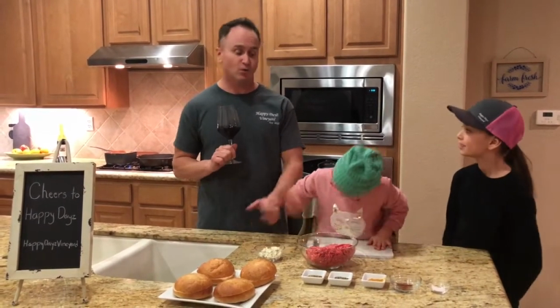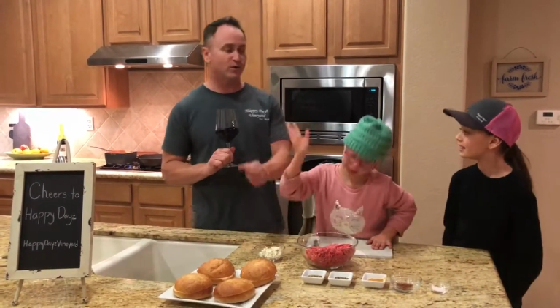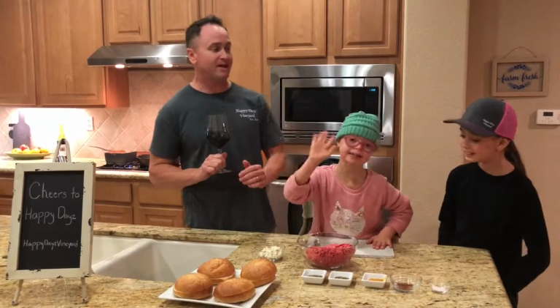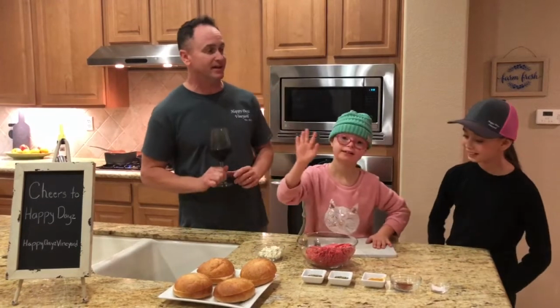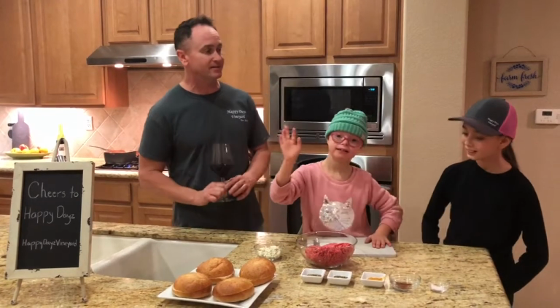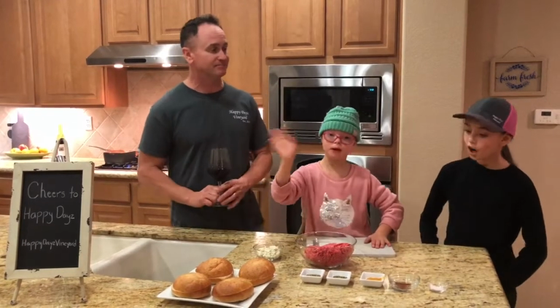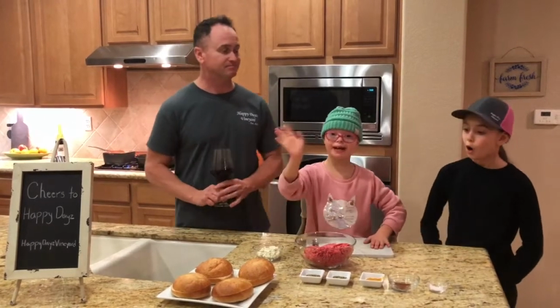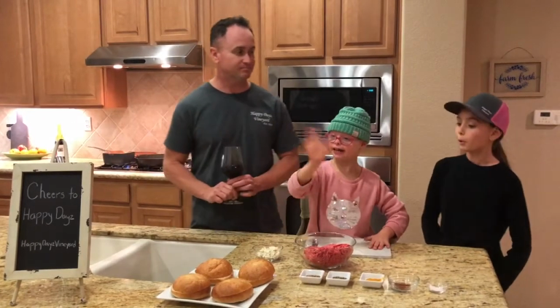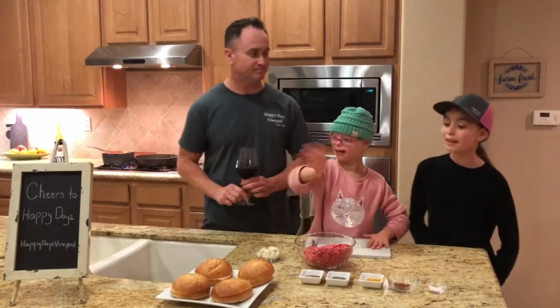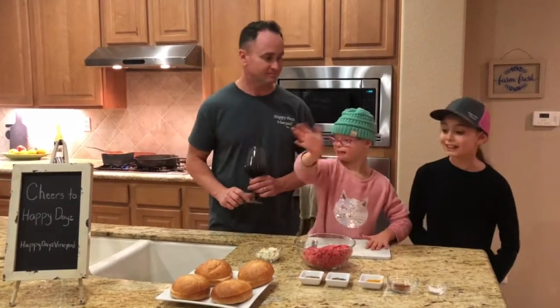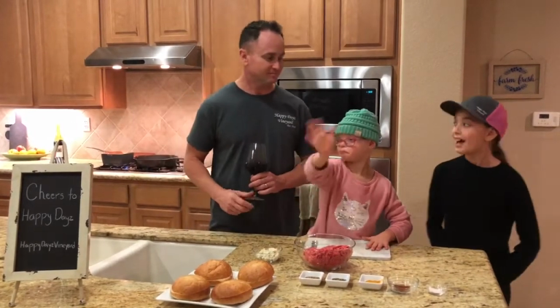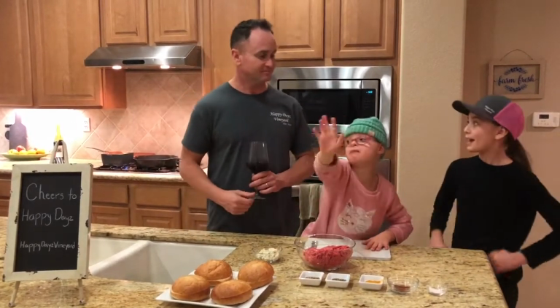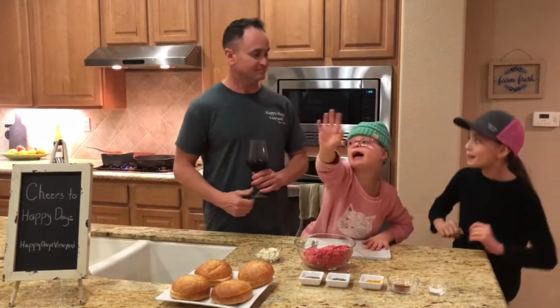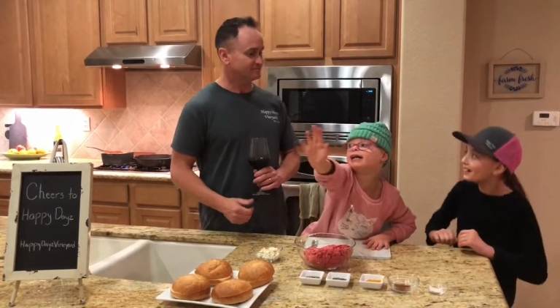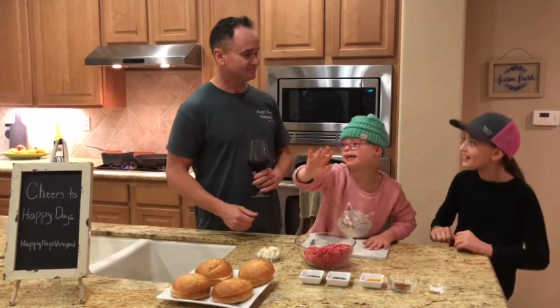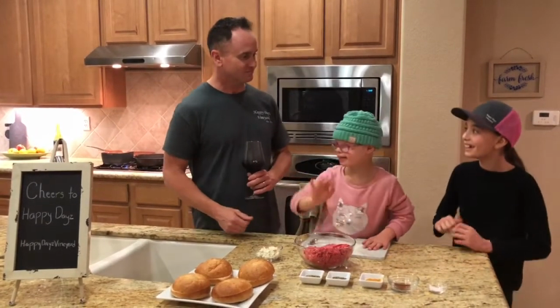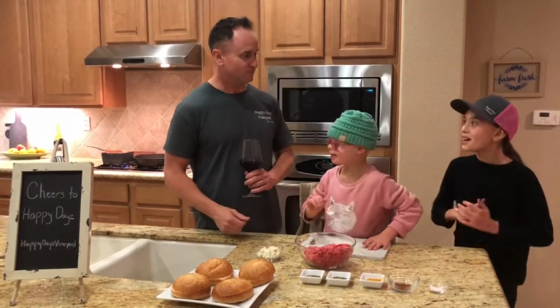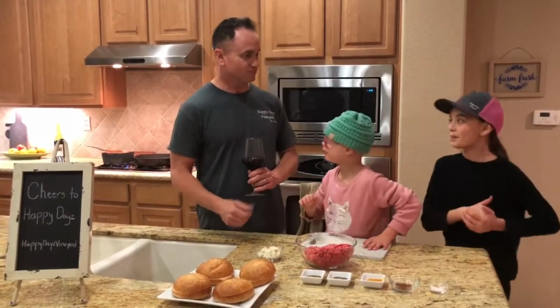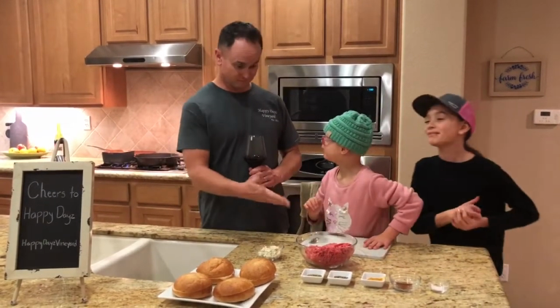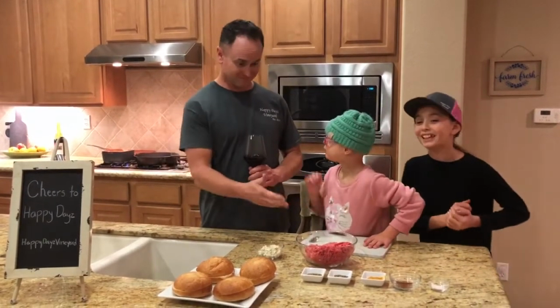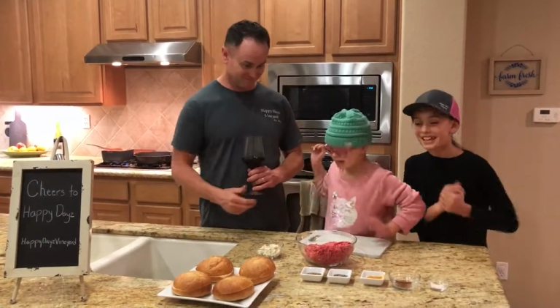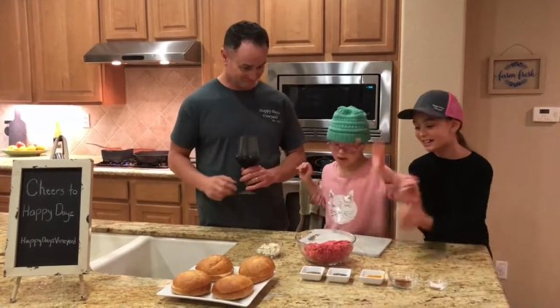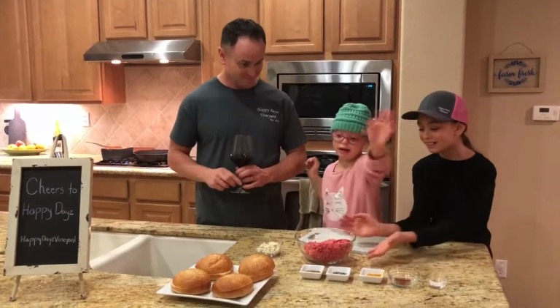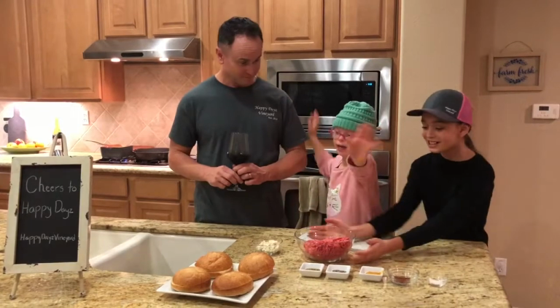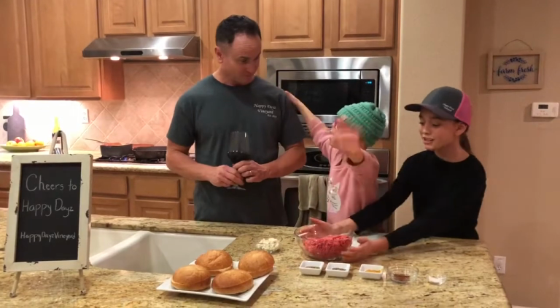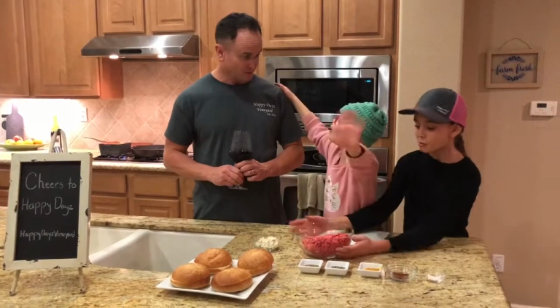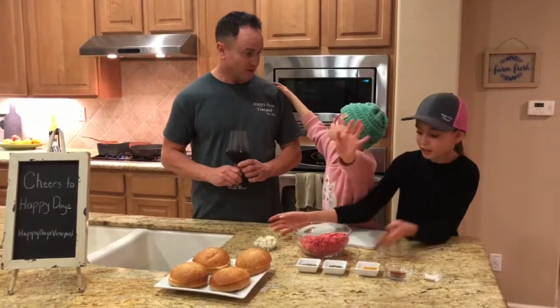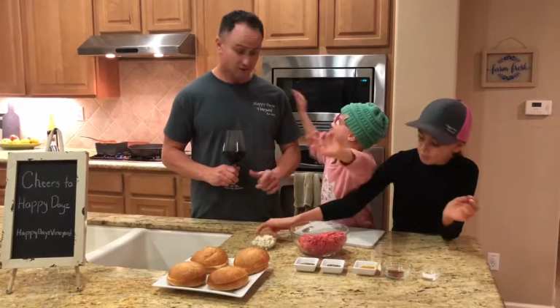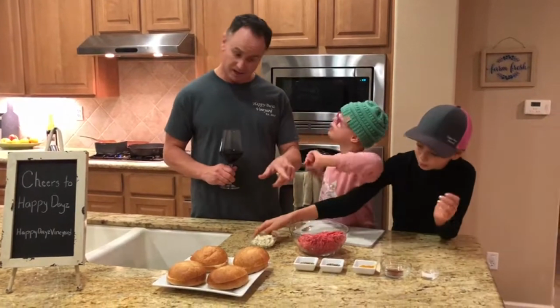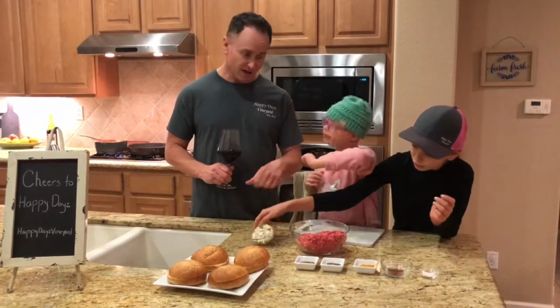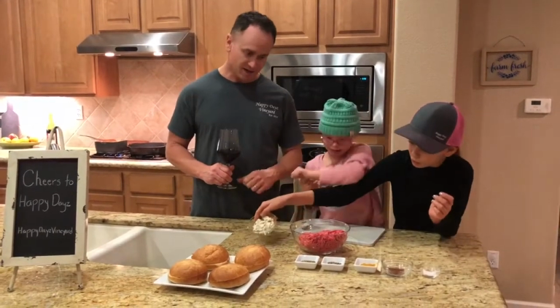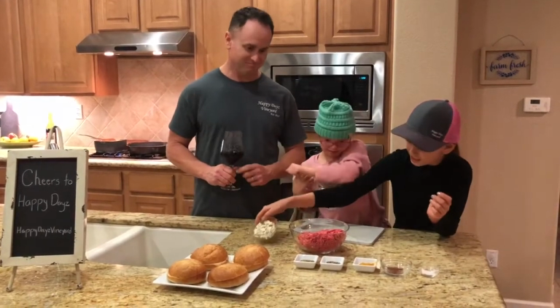So what are we making, ladies? We're making hamburgers with blue cheese.